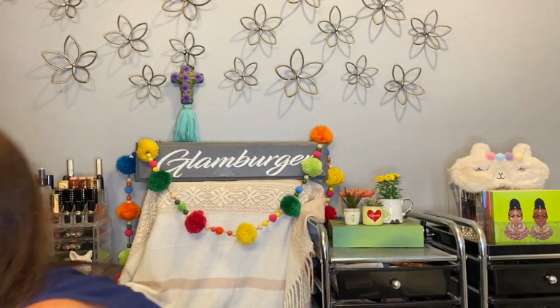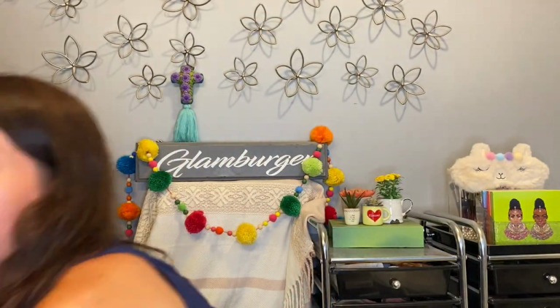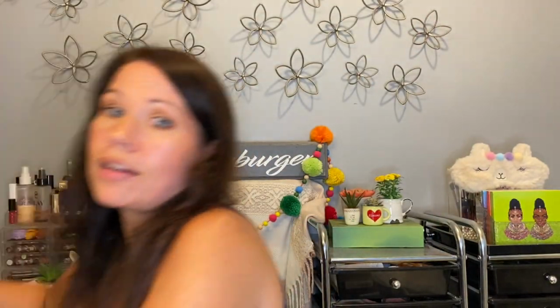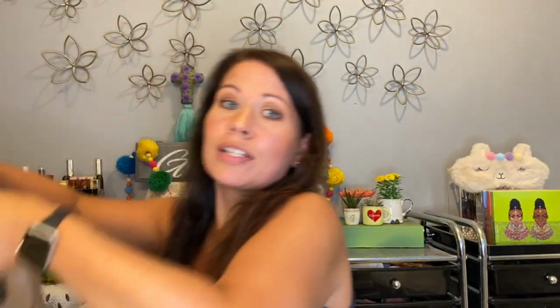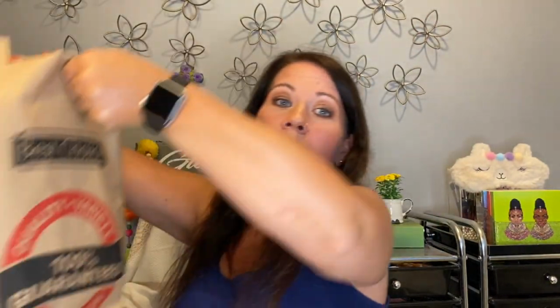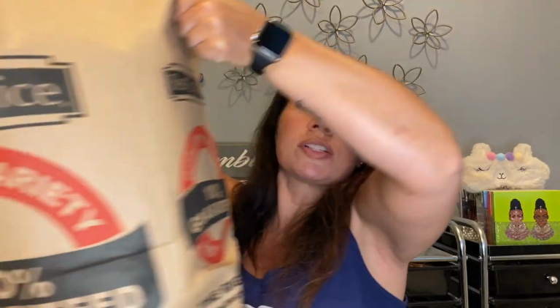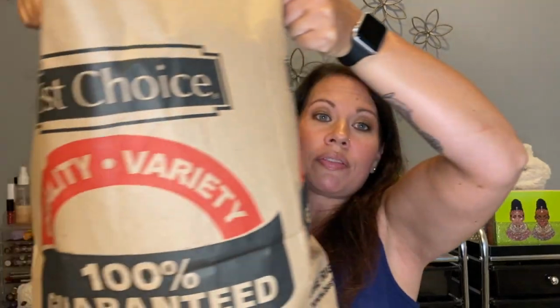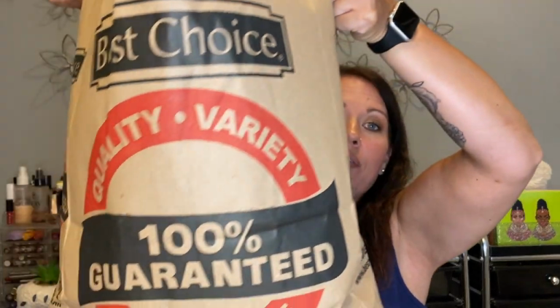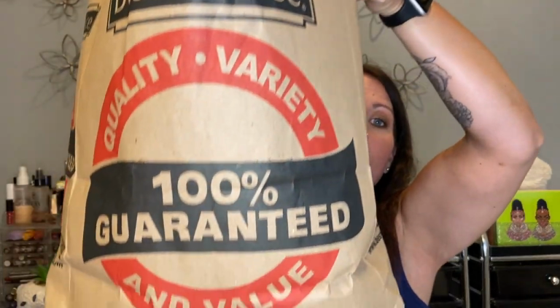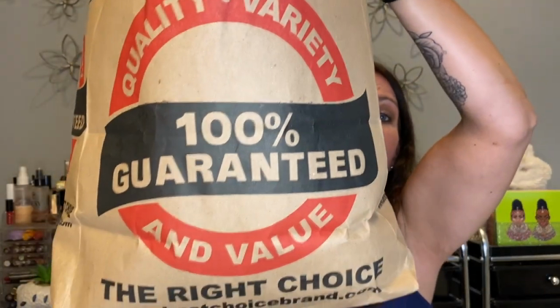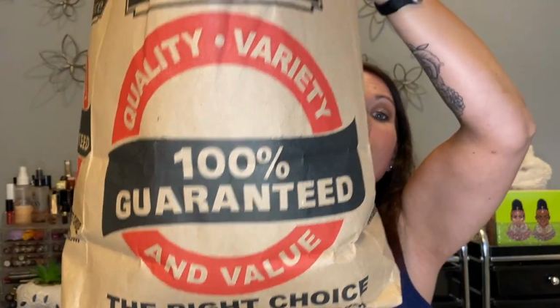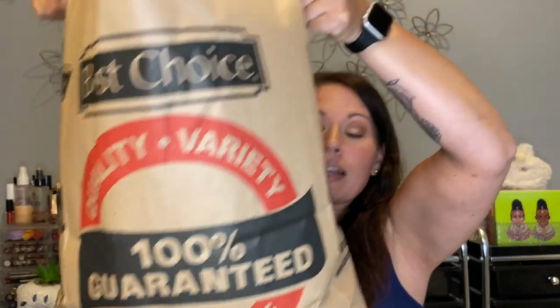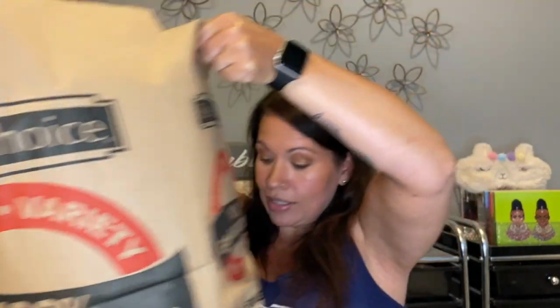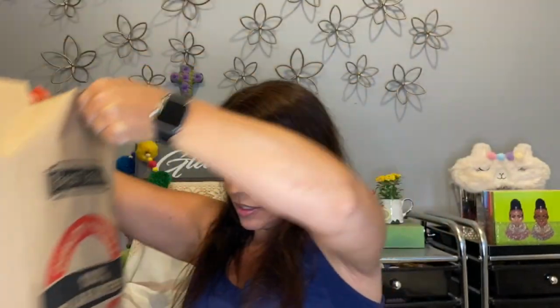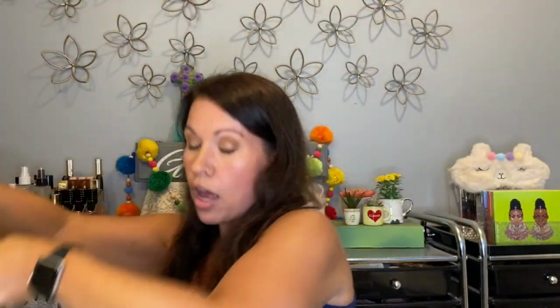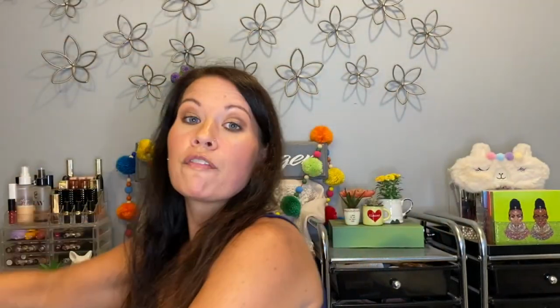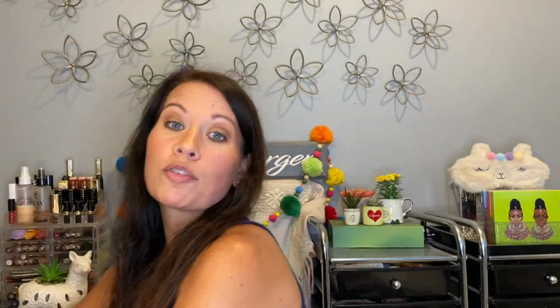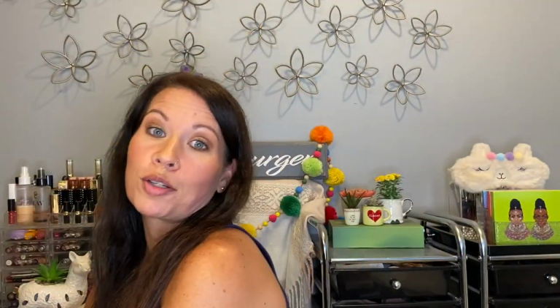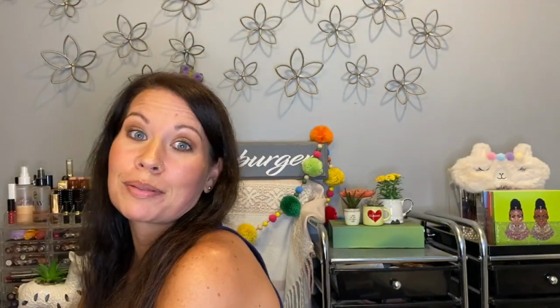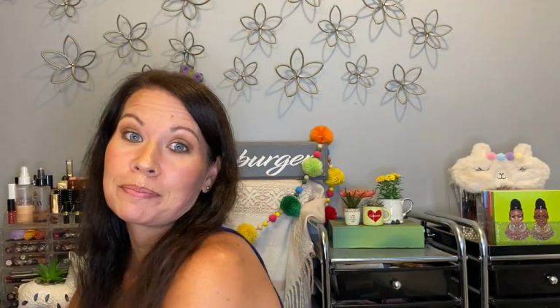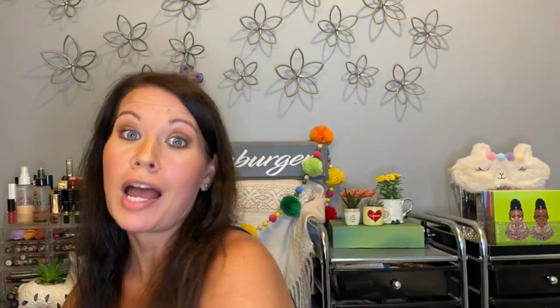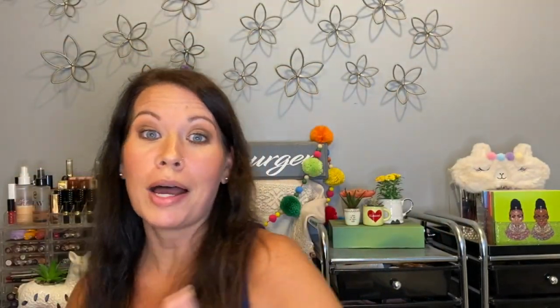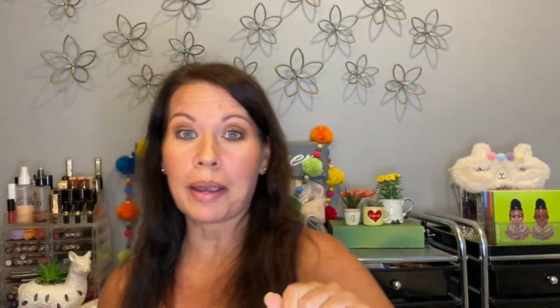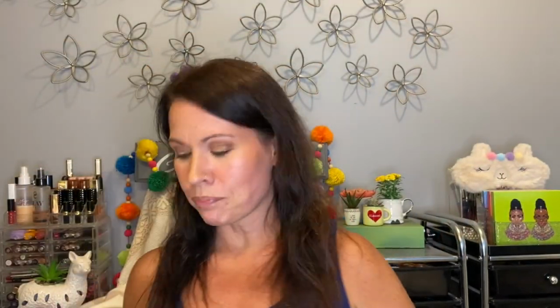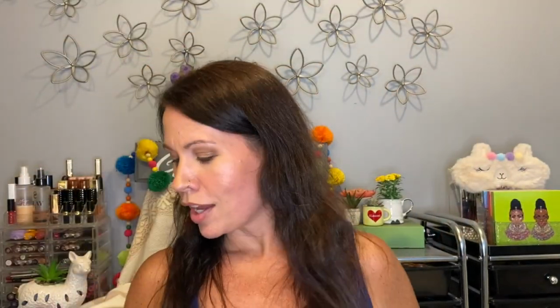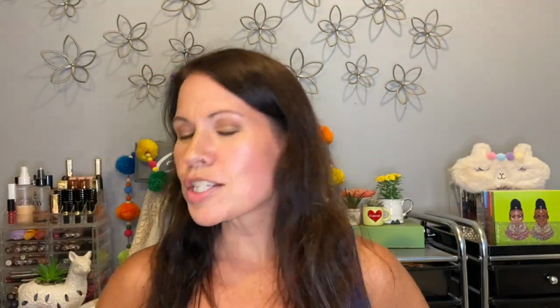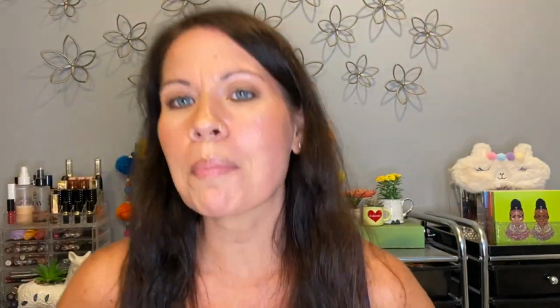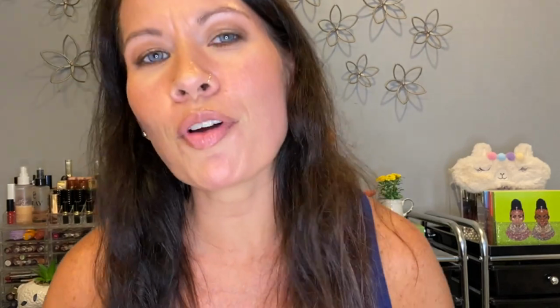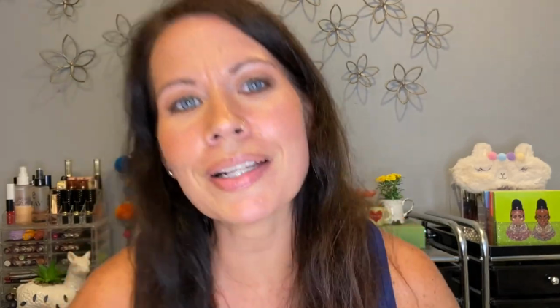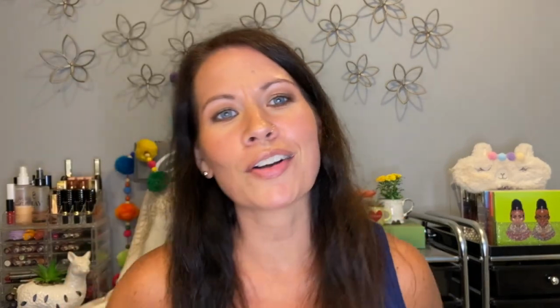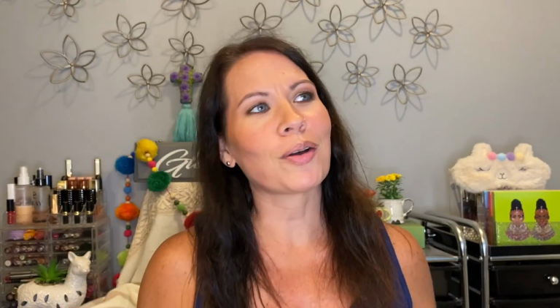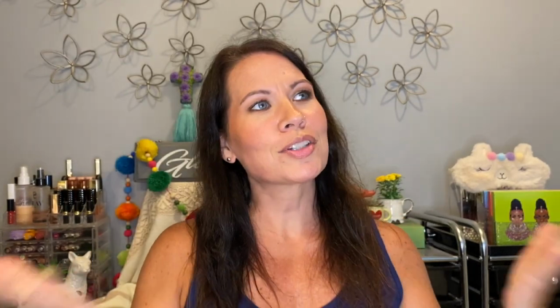And this bag, which is even heavier, full of clothes. Okay, so before we get started though, I would just like to address this hair situation.